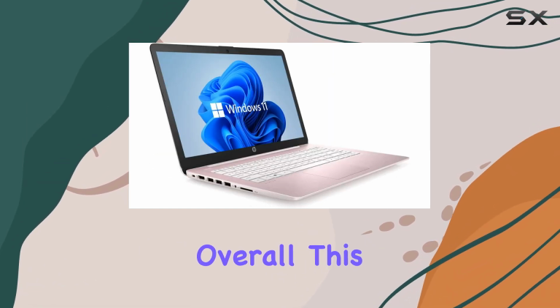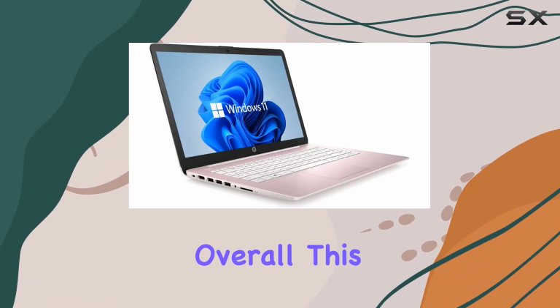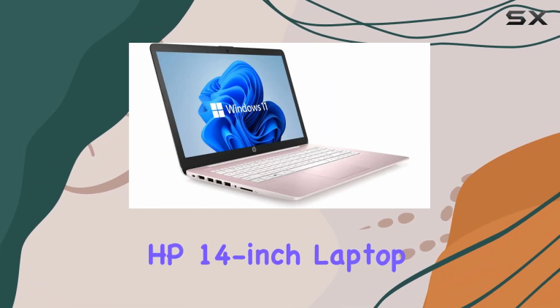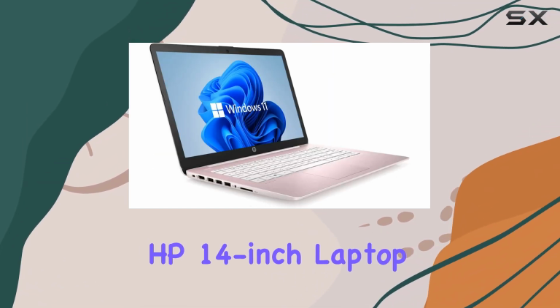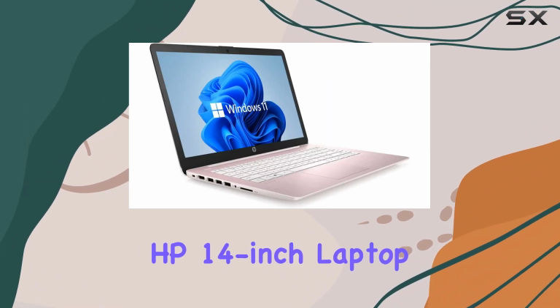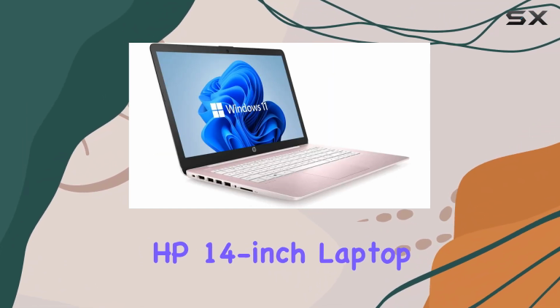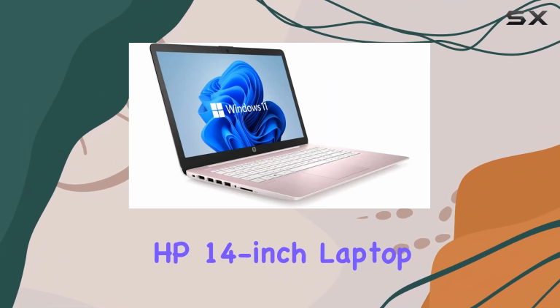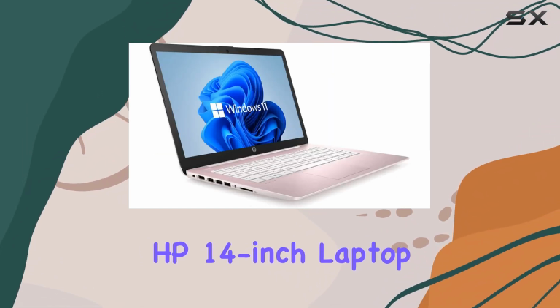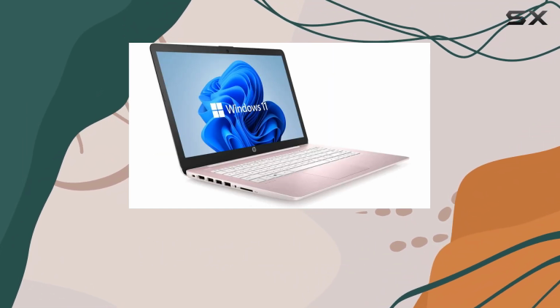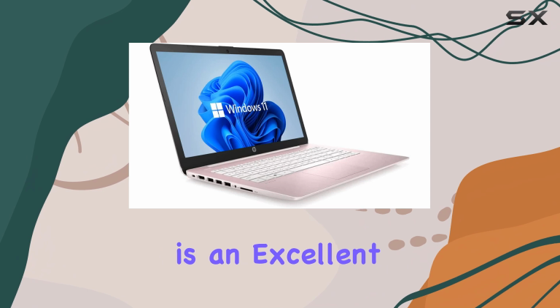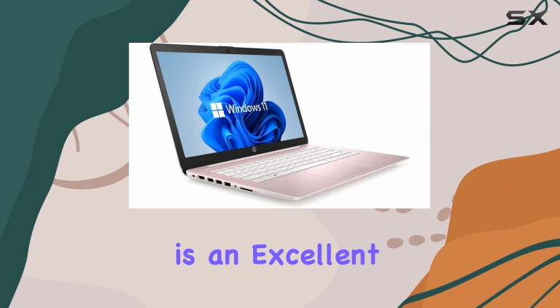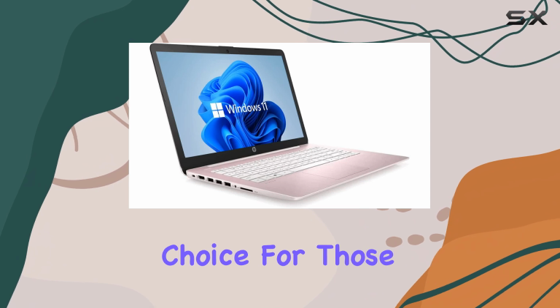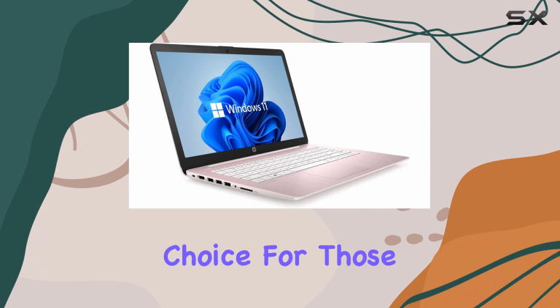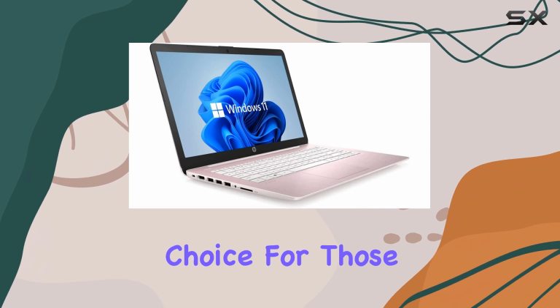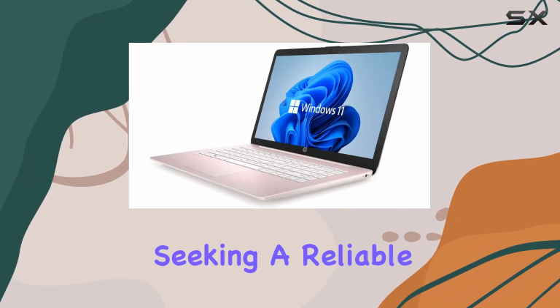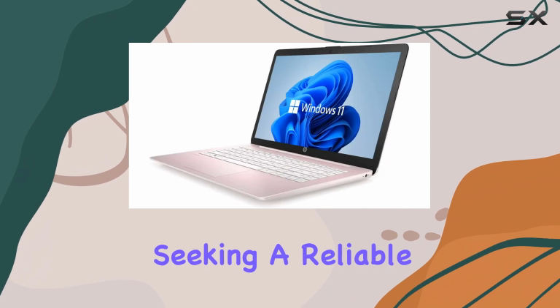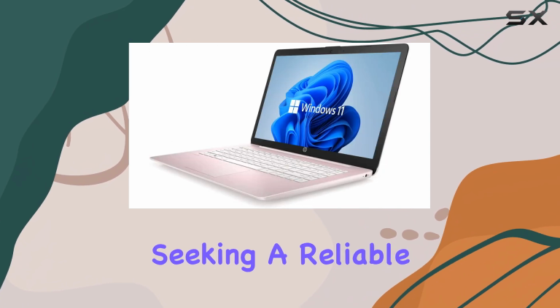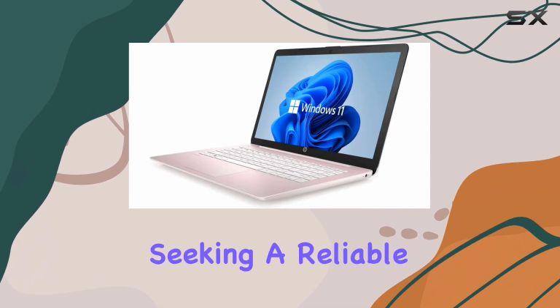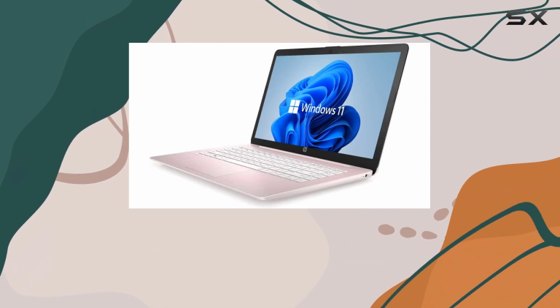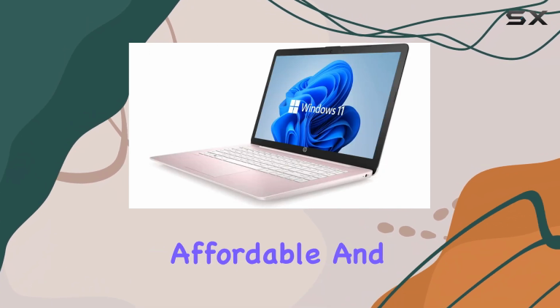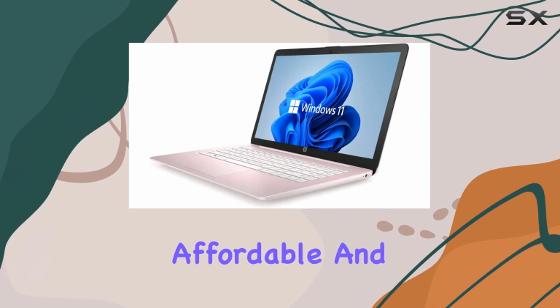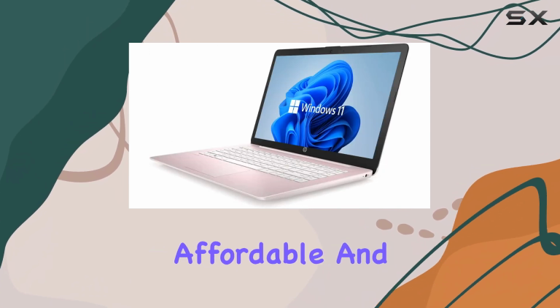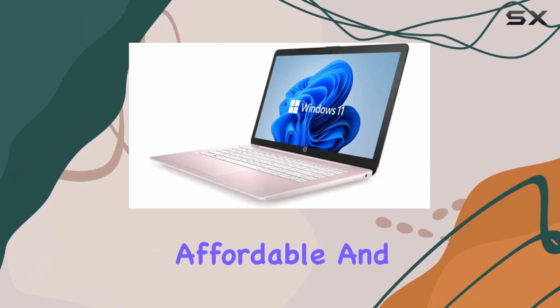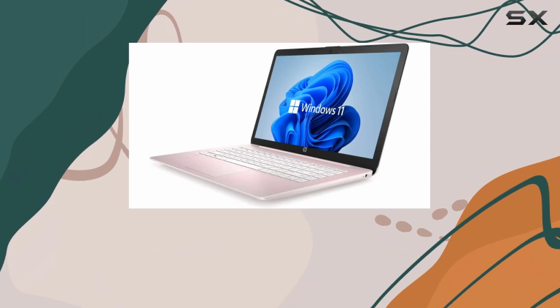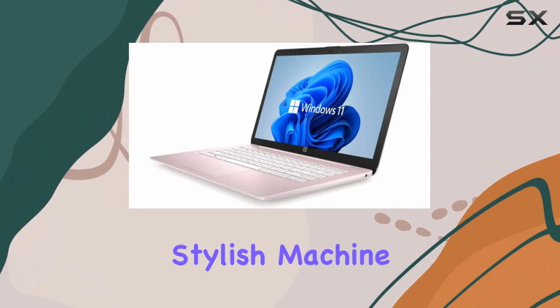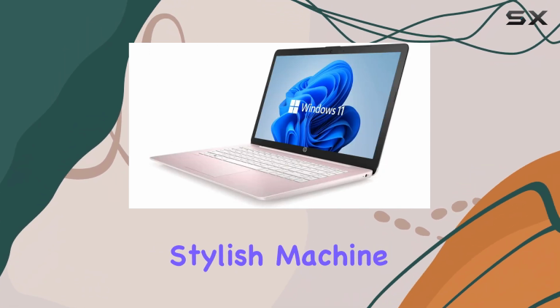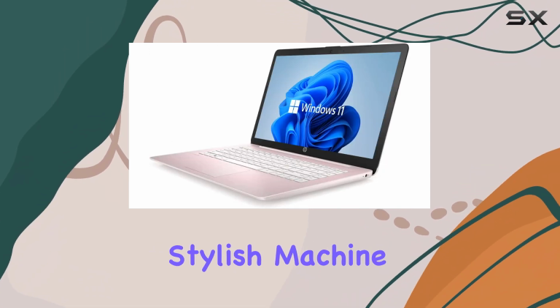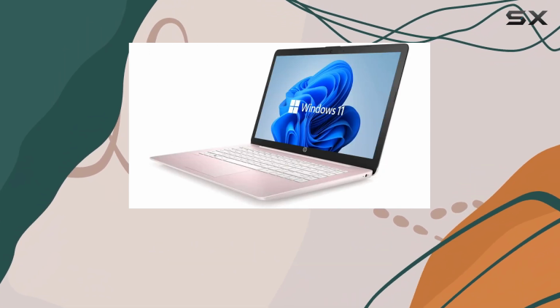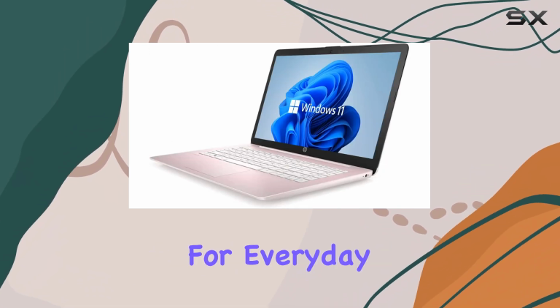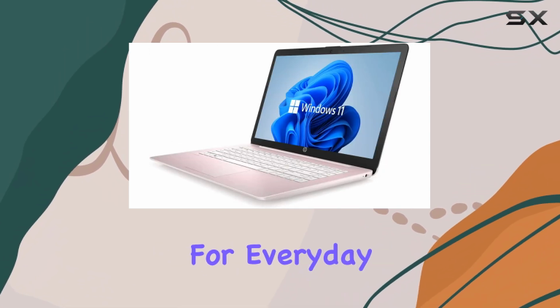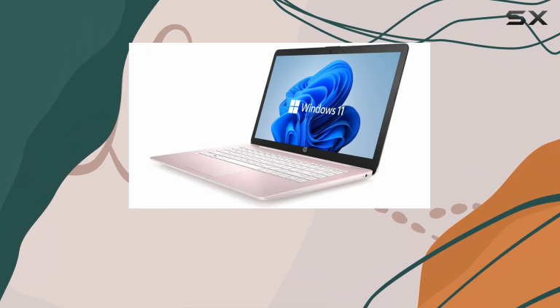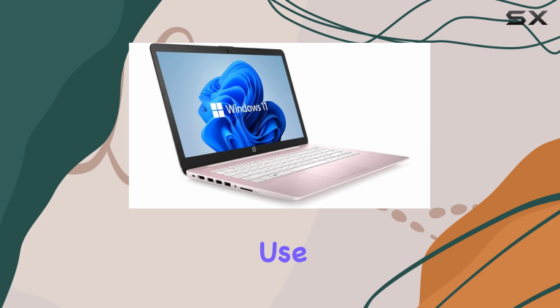Overall, this HP 14-inch laptop is an excellent choice for those seeking a reliable, affordable, and stylish machine for everyday use.